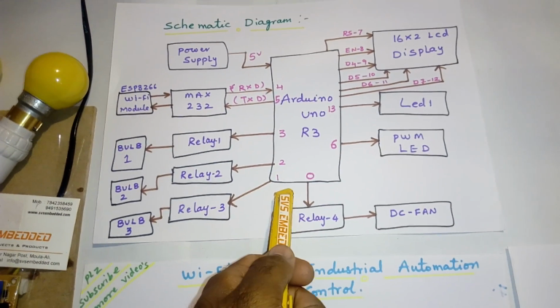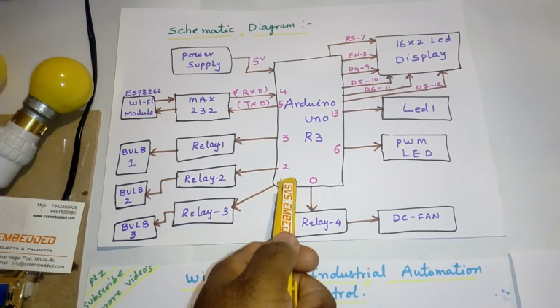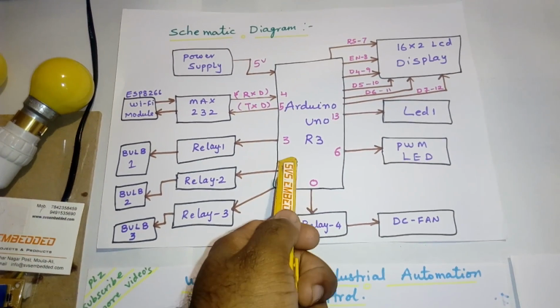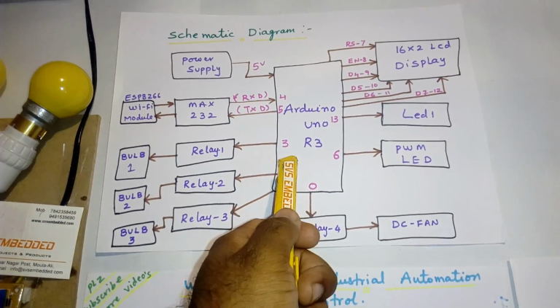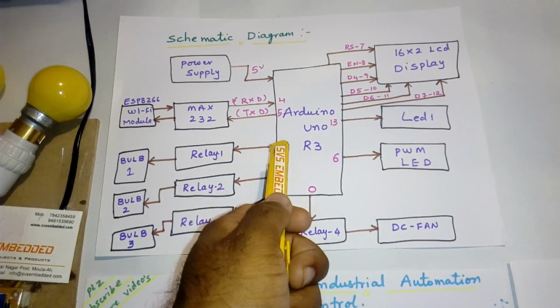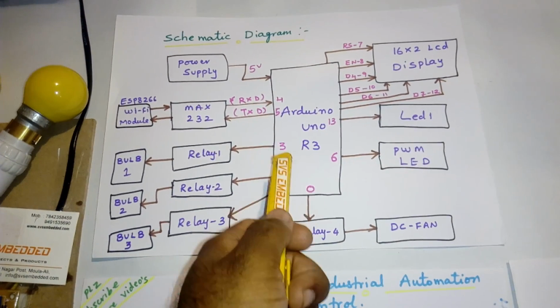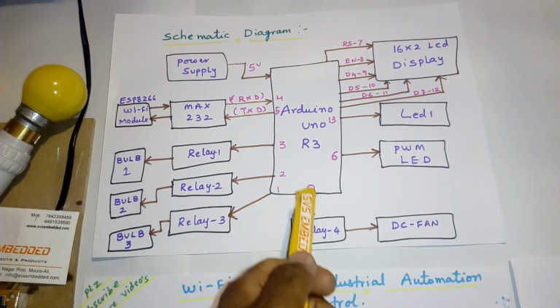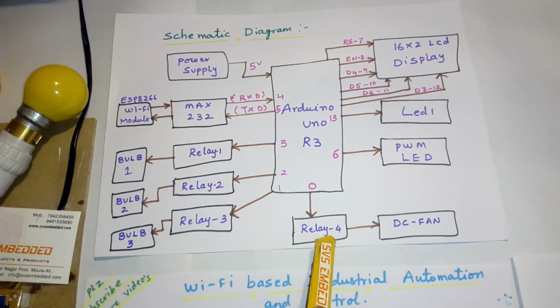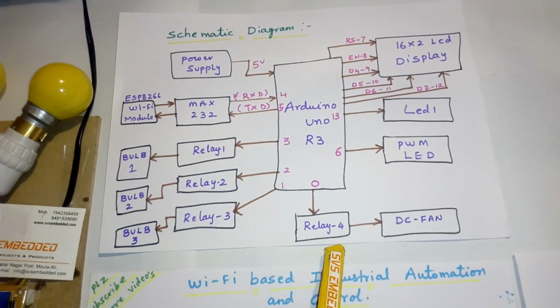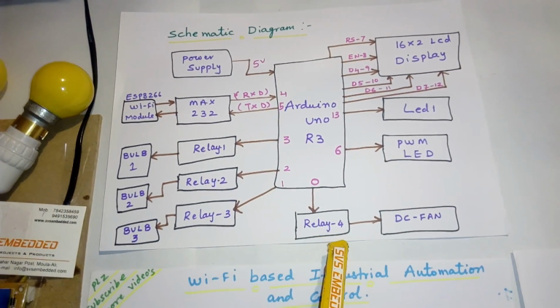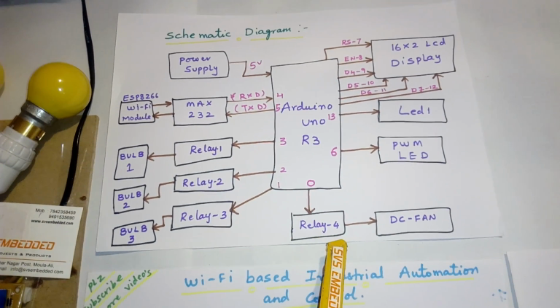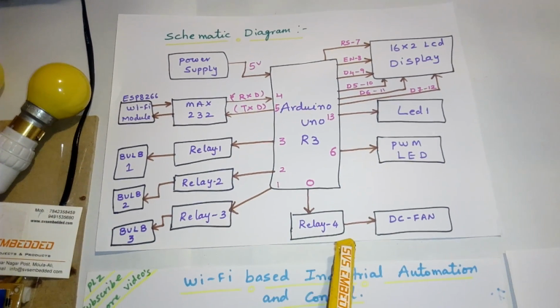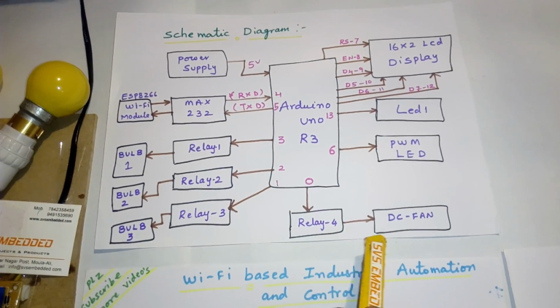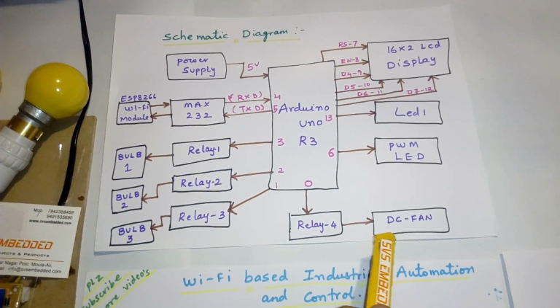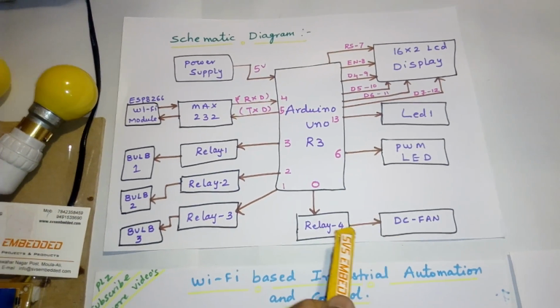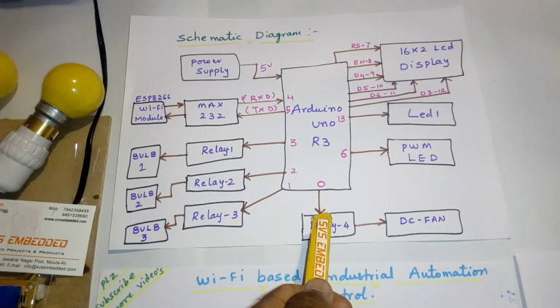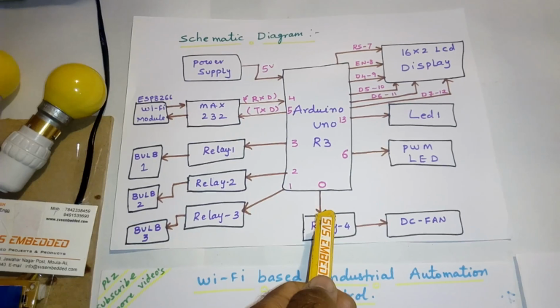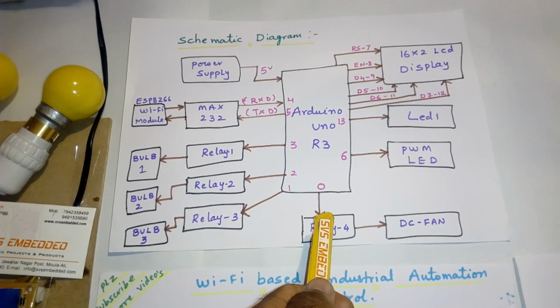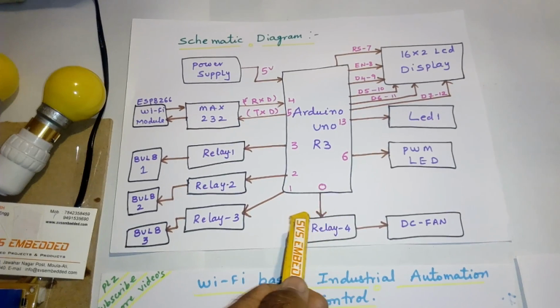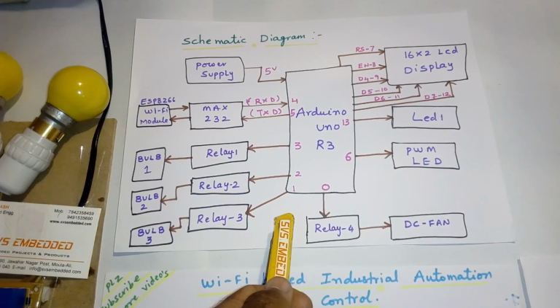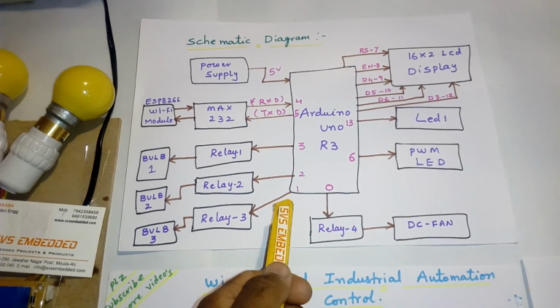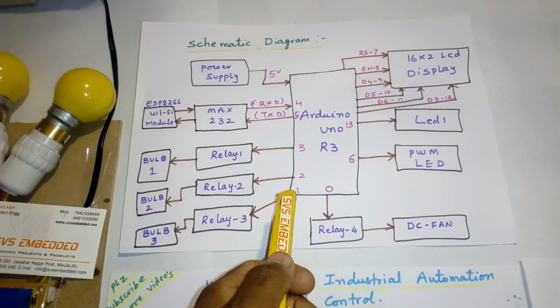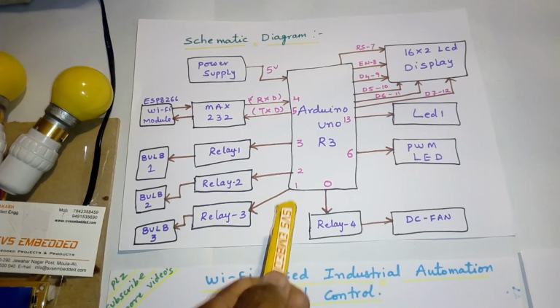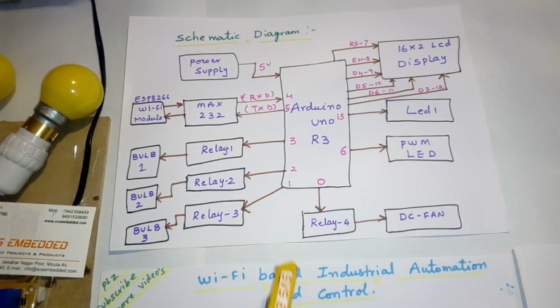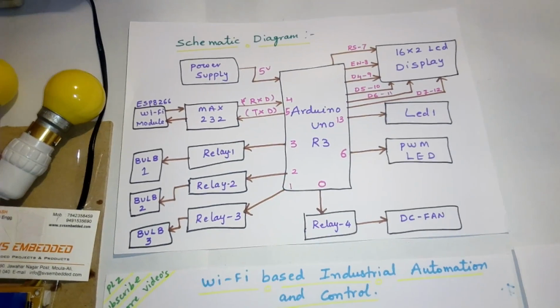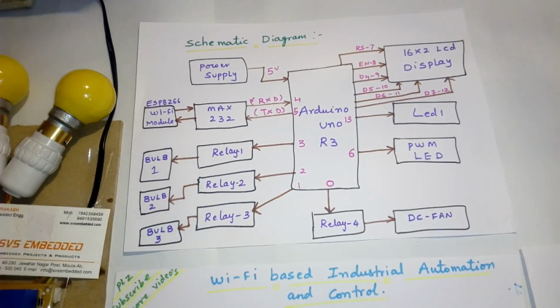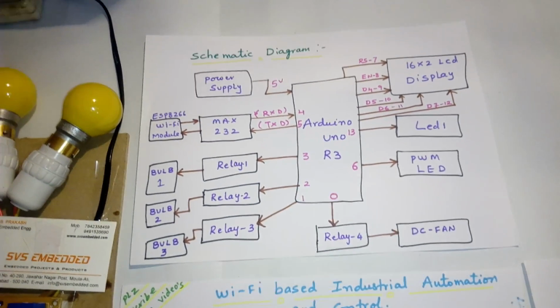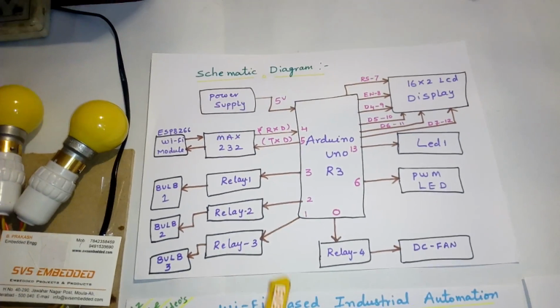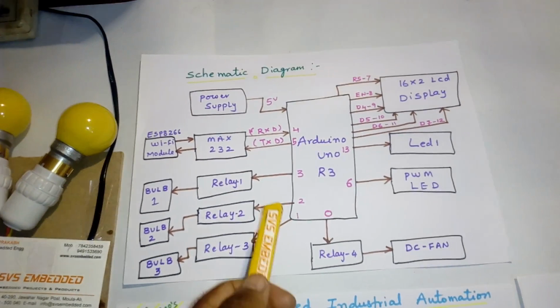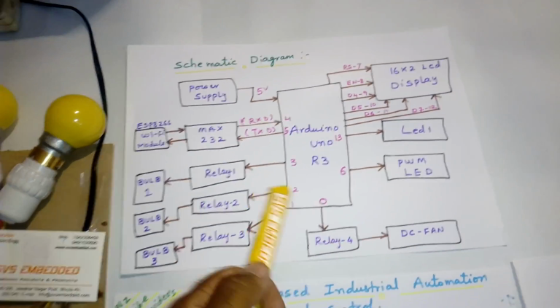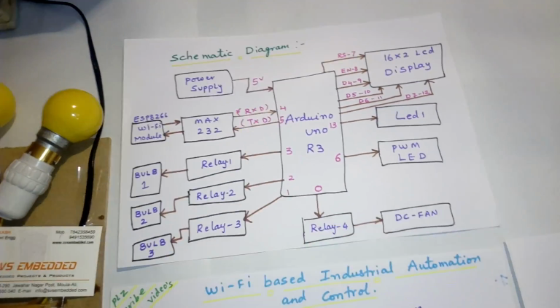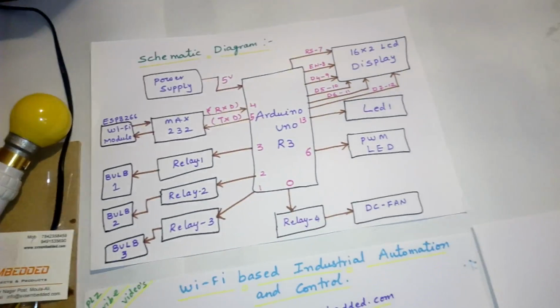Relay 1, Relay 2, Relay 3, and Relay 4 are connected to pins 0, 1, 2, and 3. Circuit diagram.